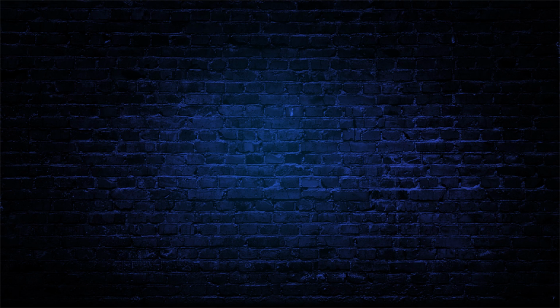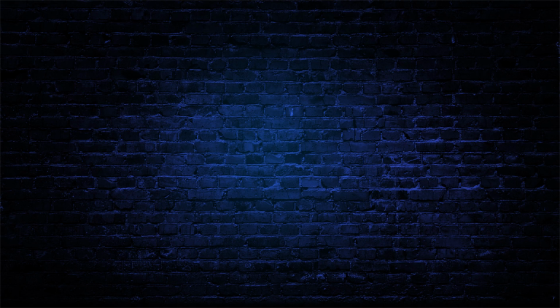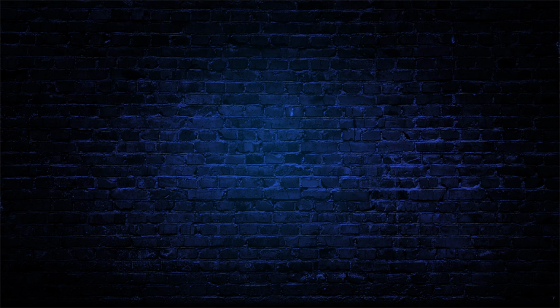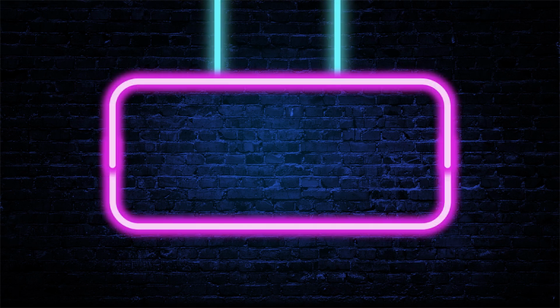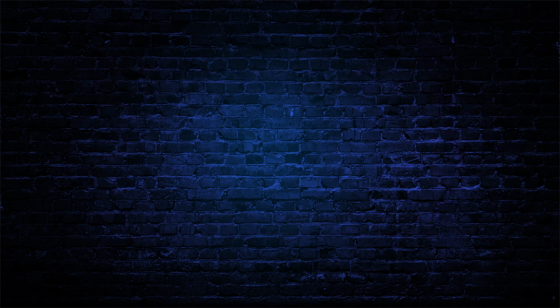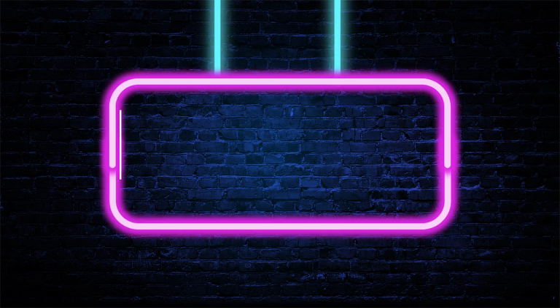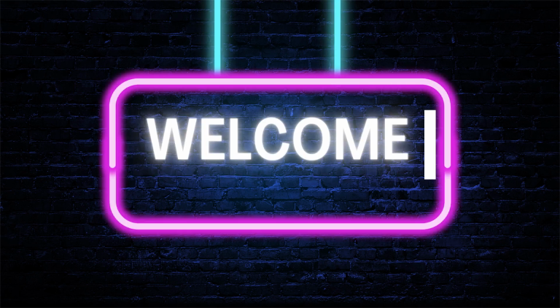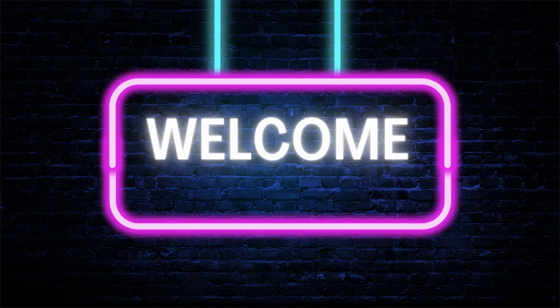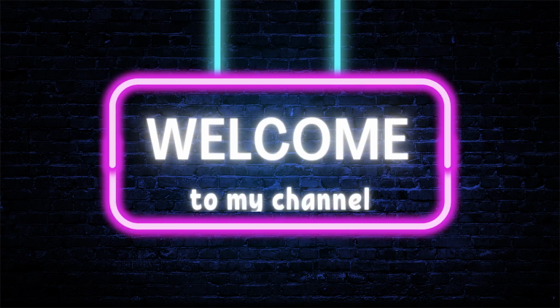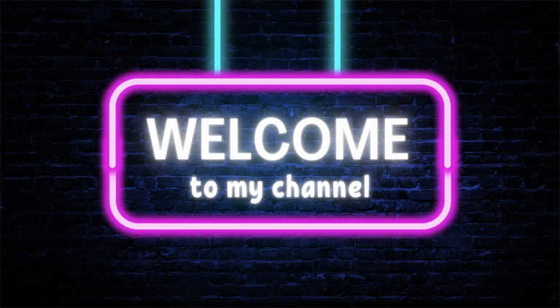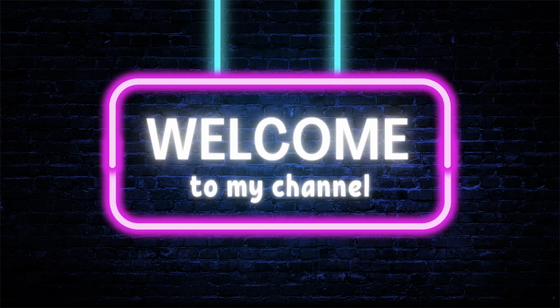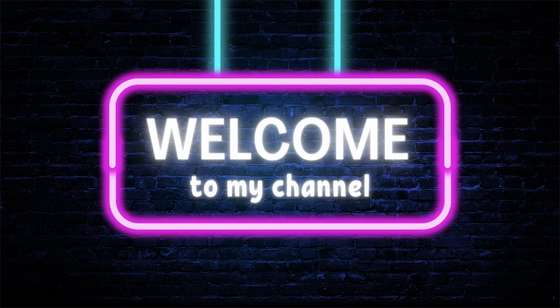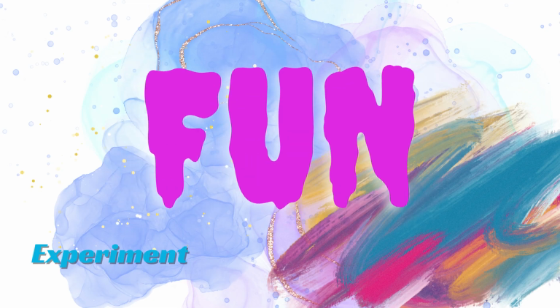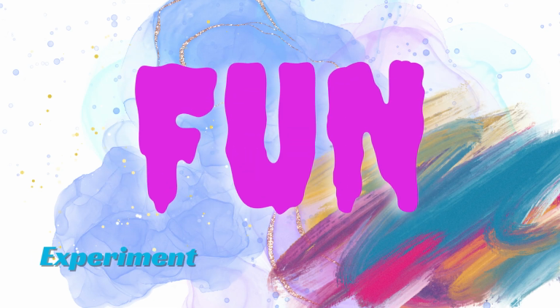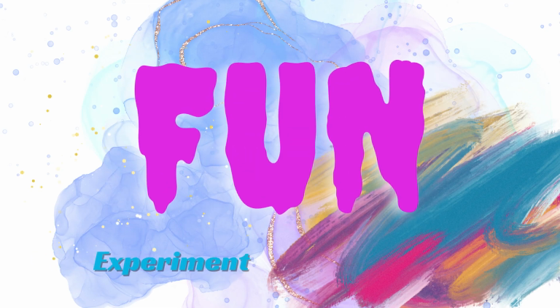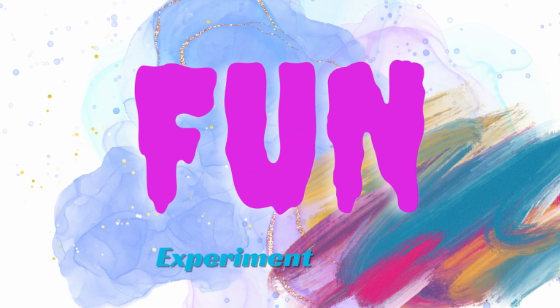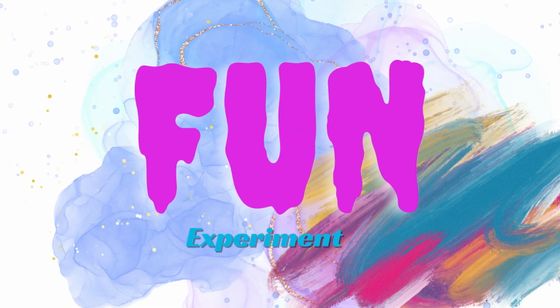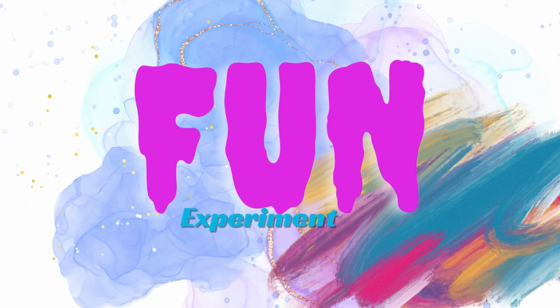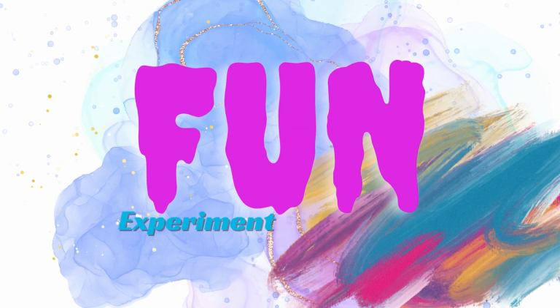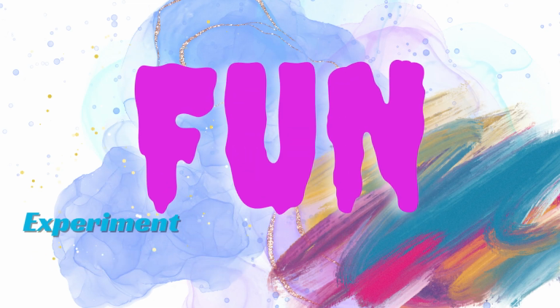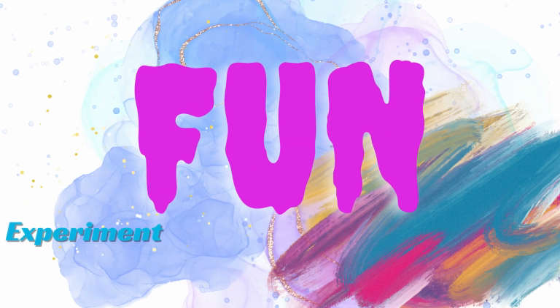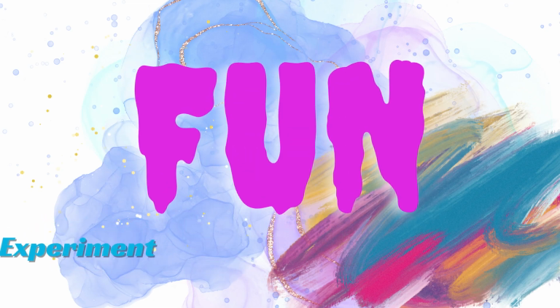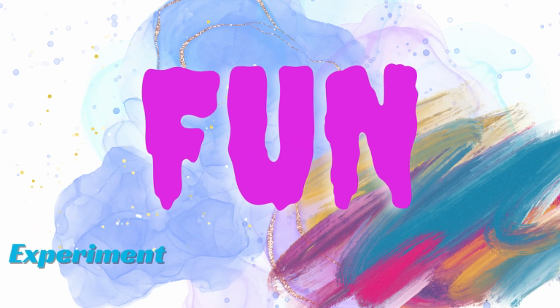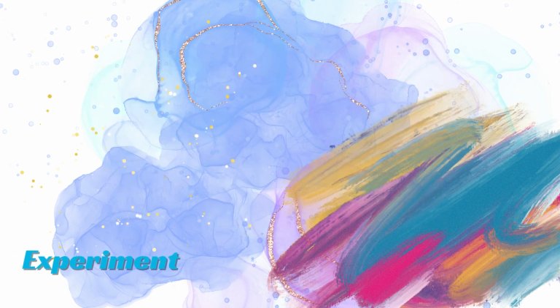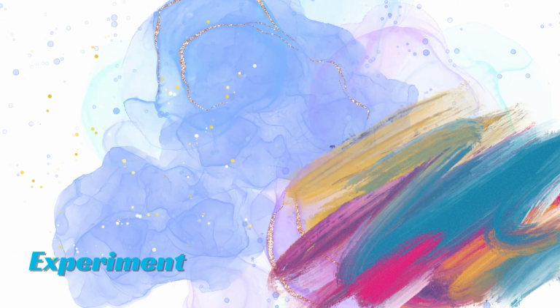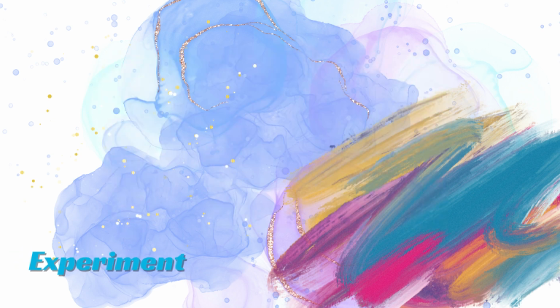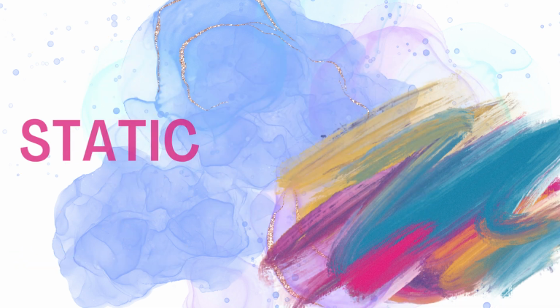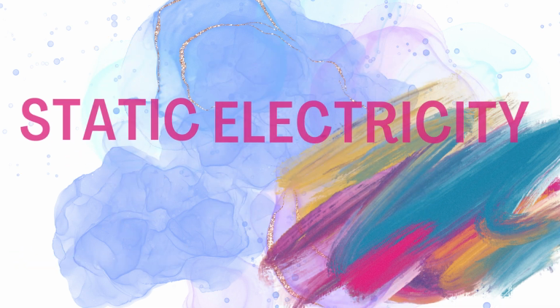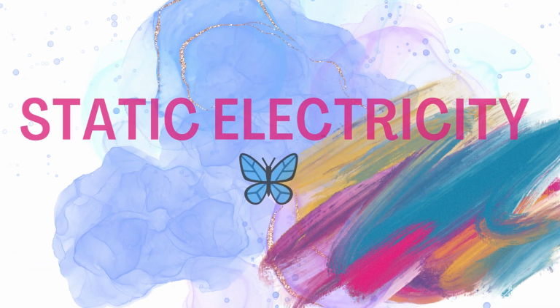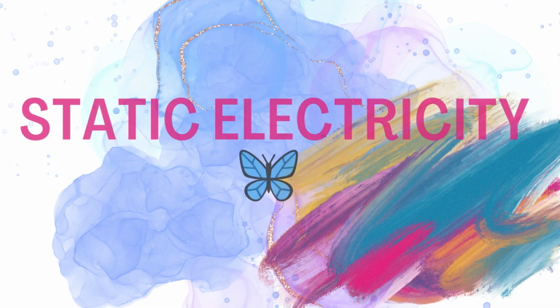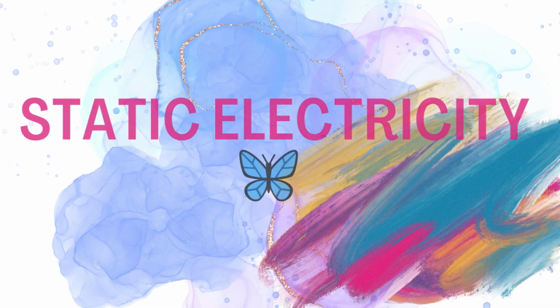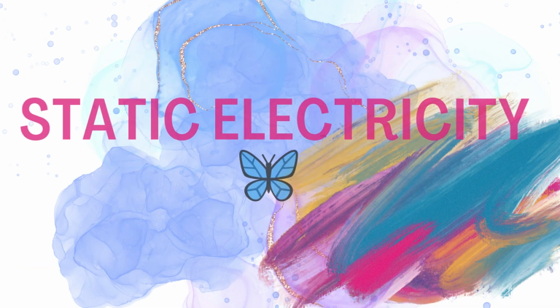Welcome back to my channel, kids. I'm here with another fun experiment: Static Electricity Butterfly.